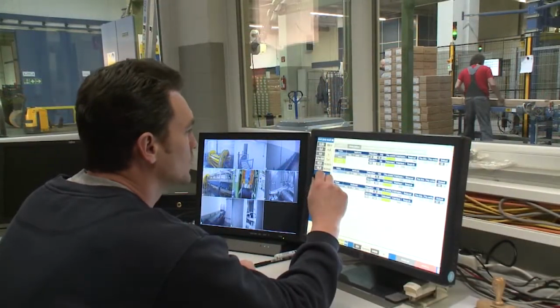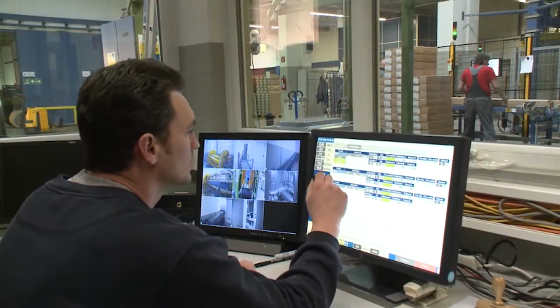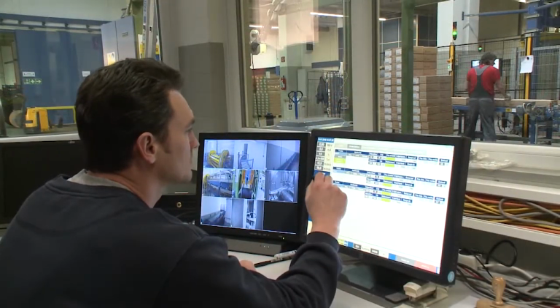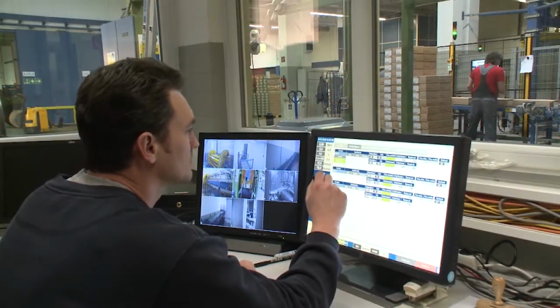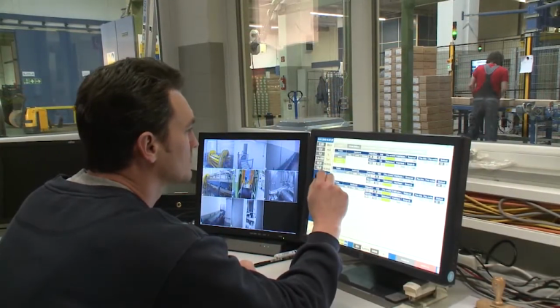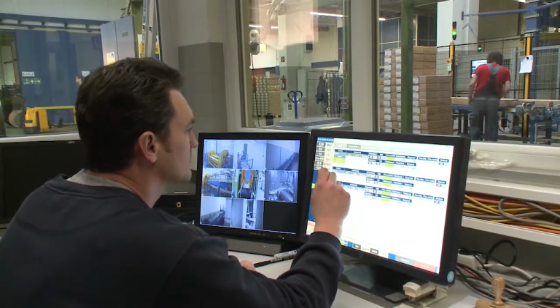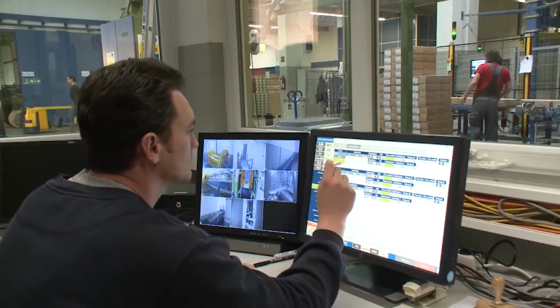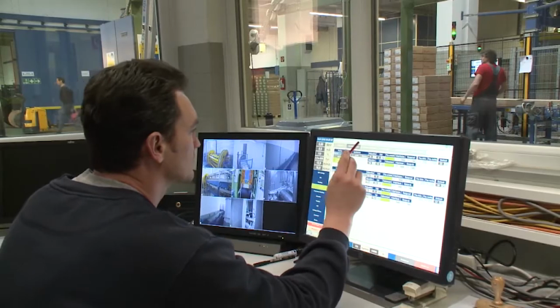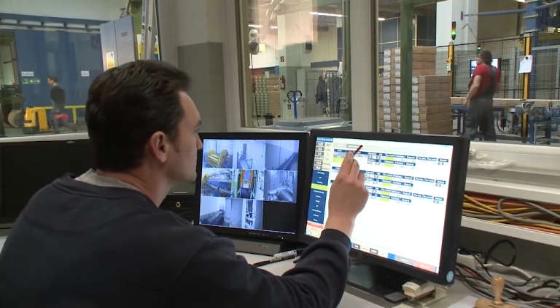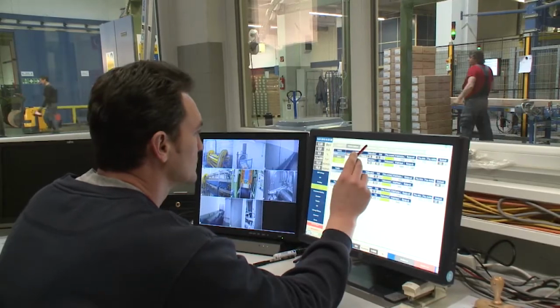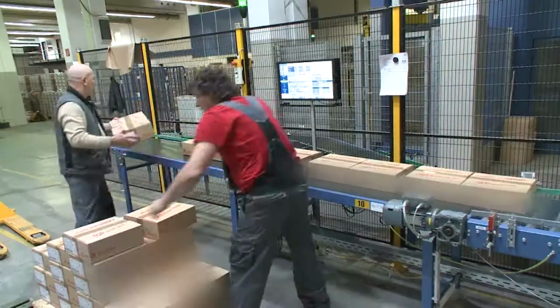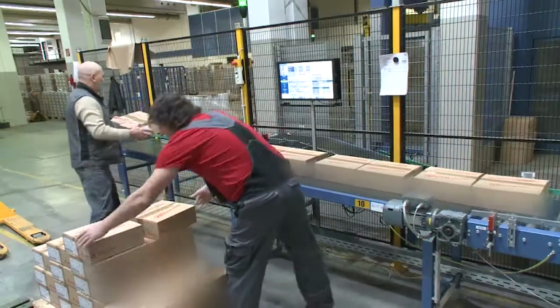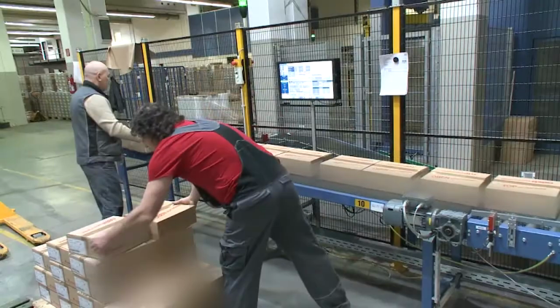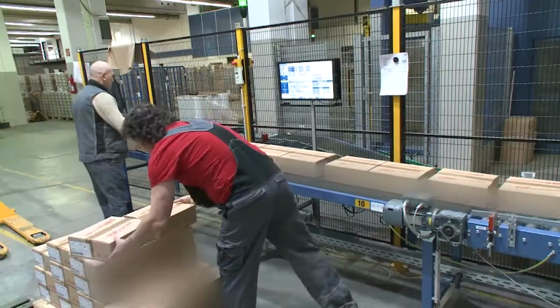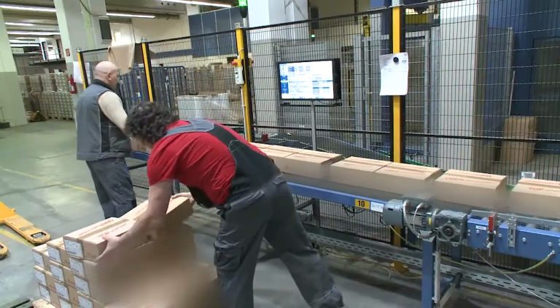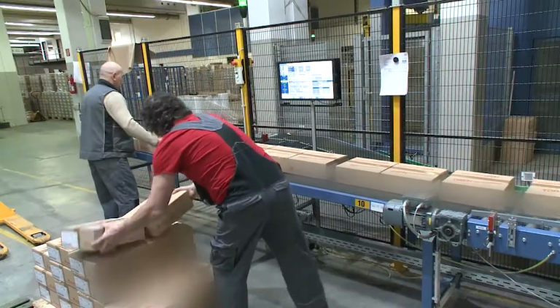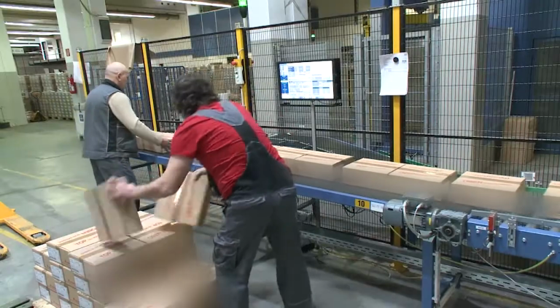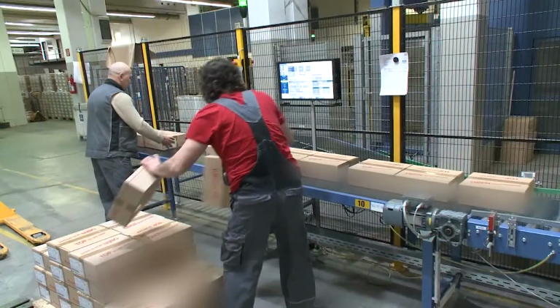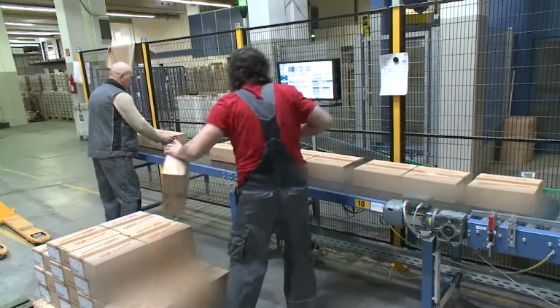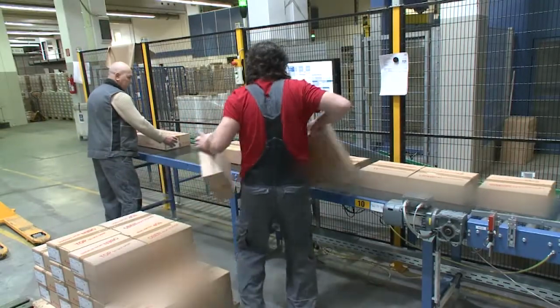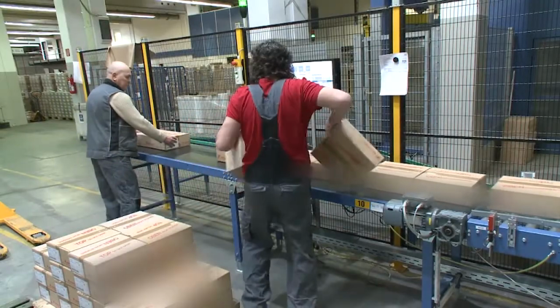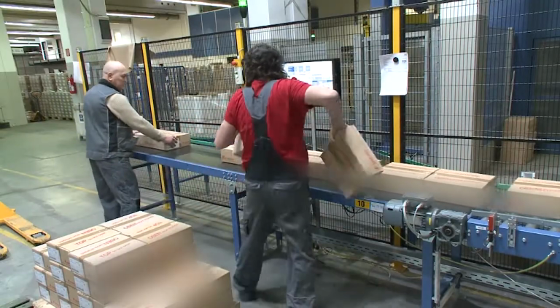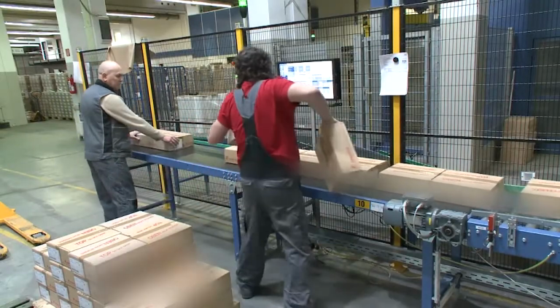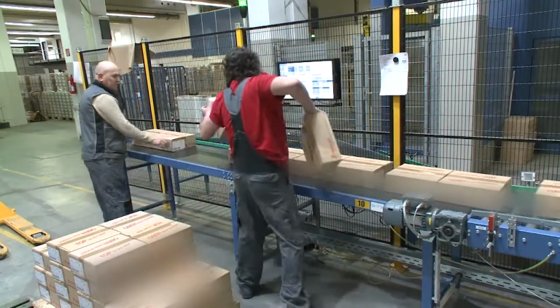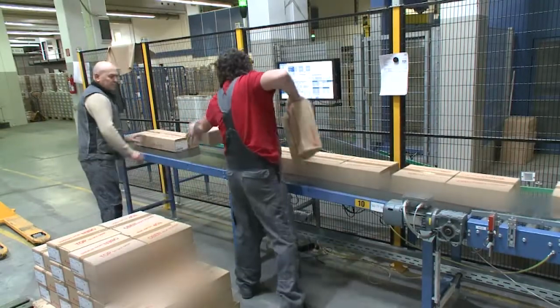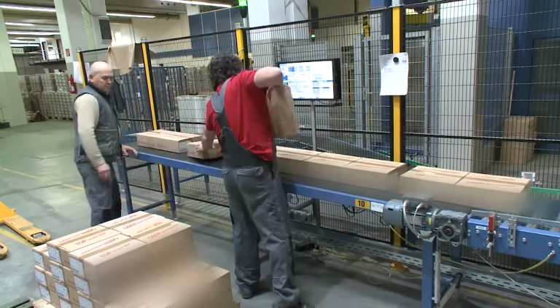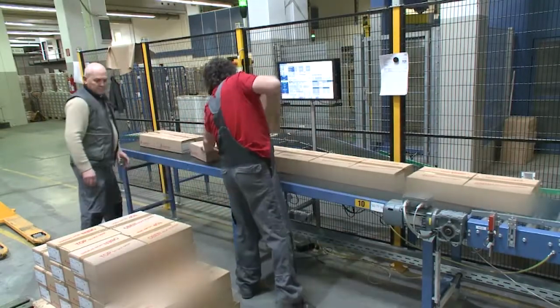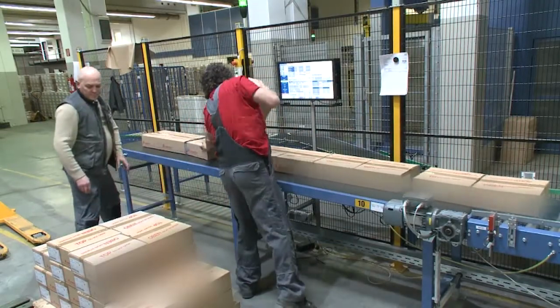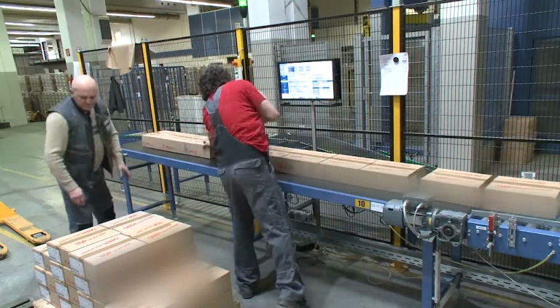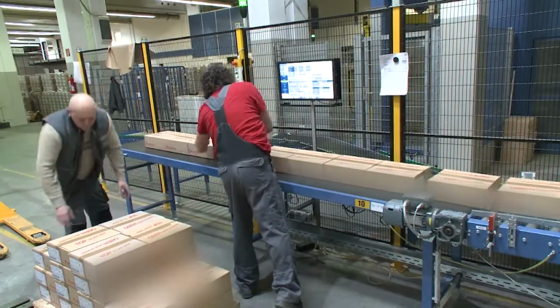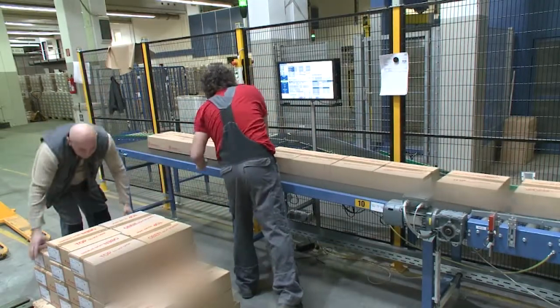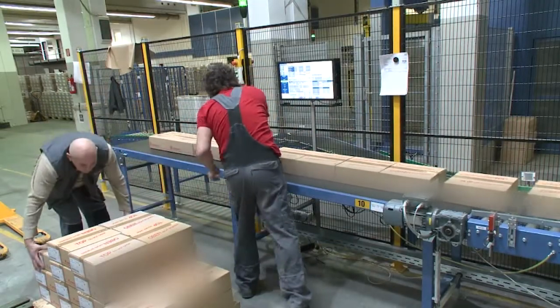Electronically controlled and quickly converted, boxed products can be processed using the same equipment.